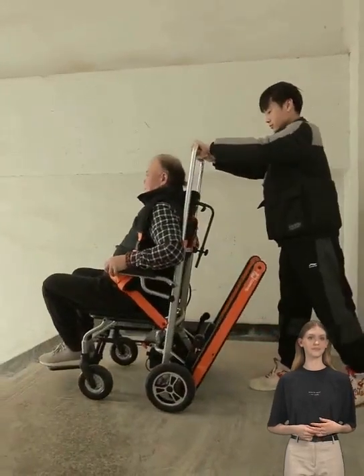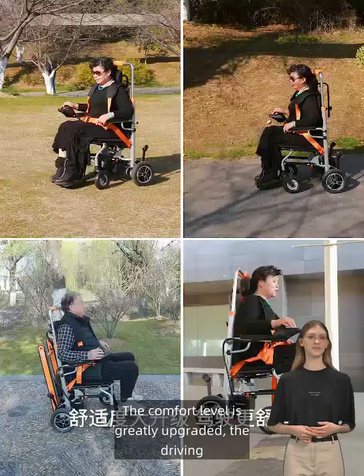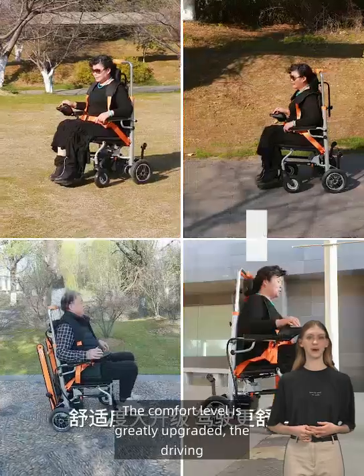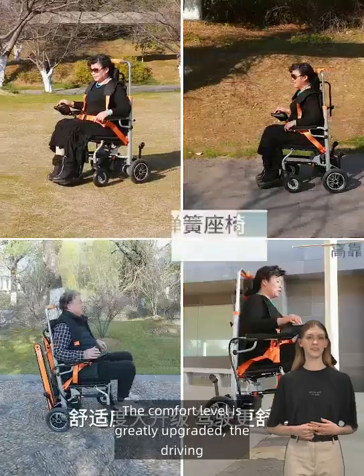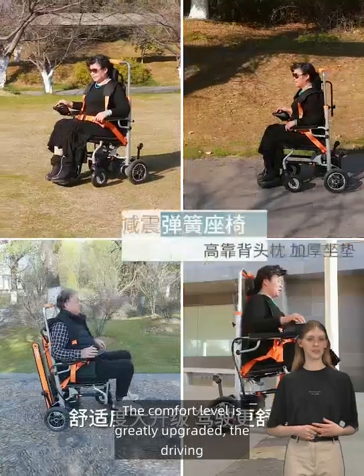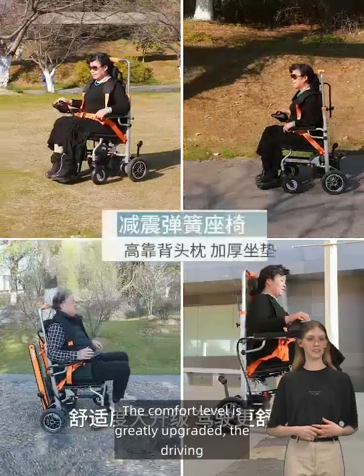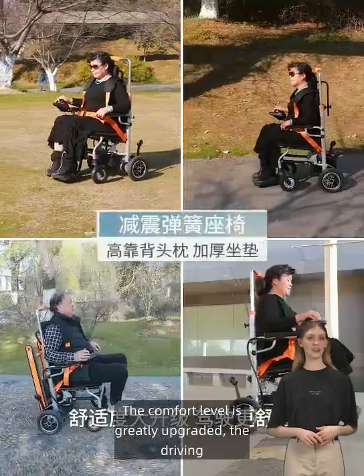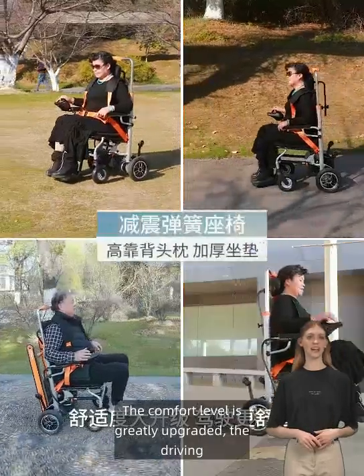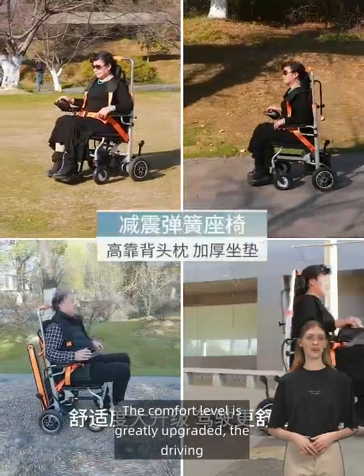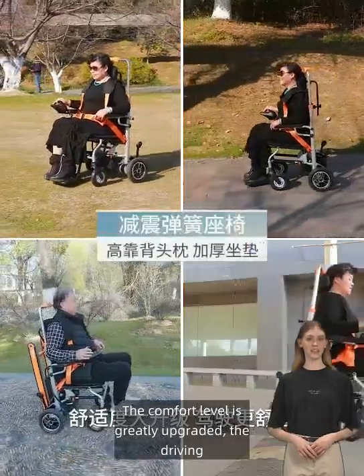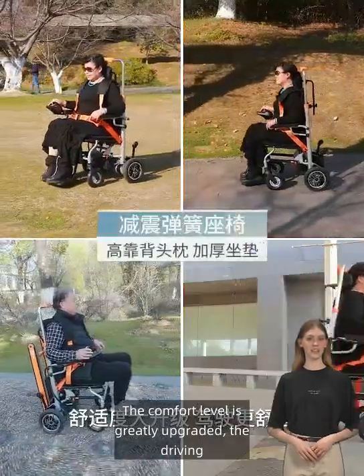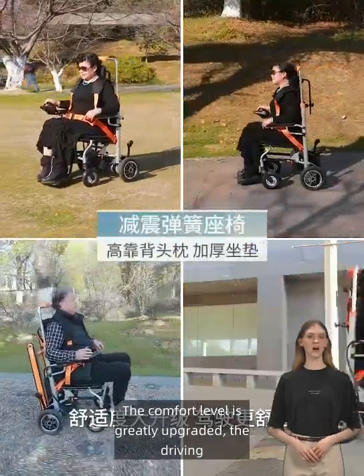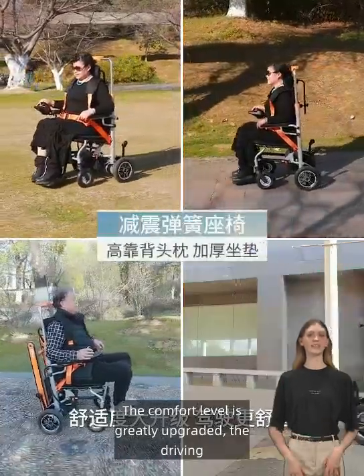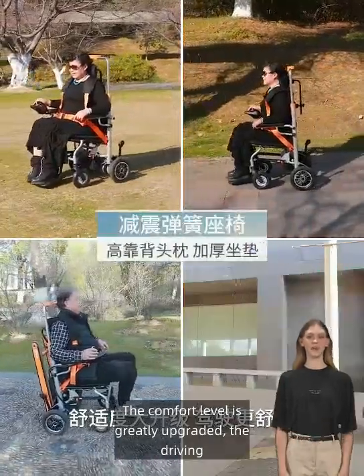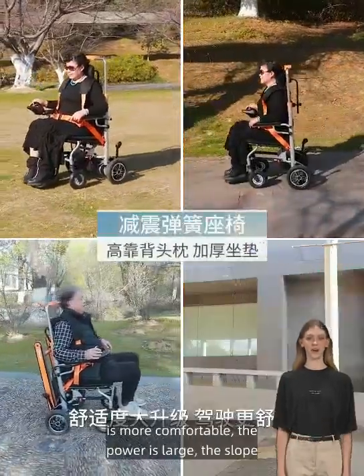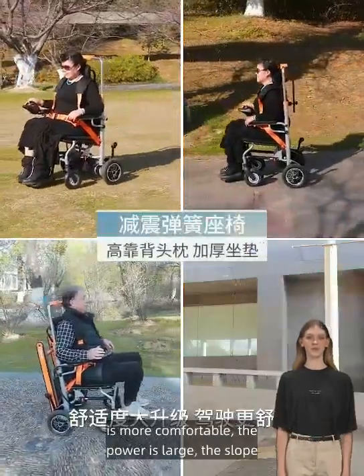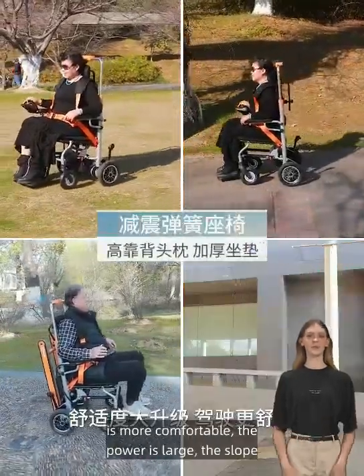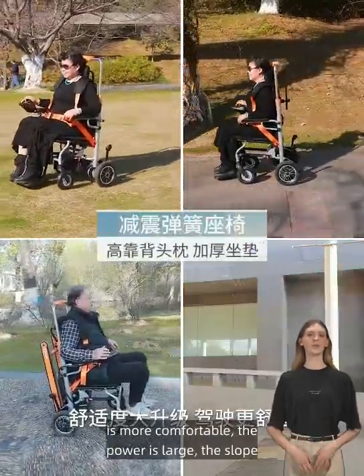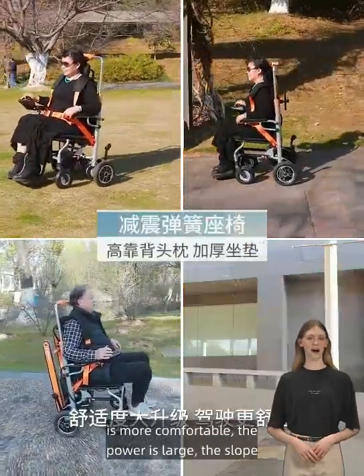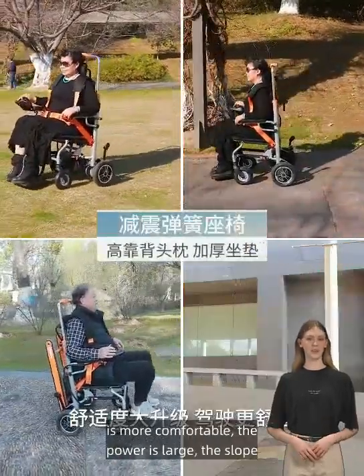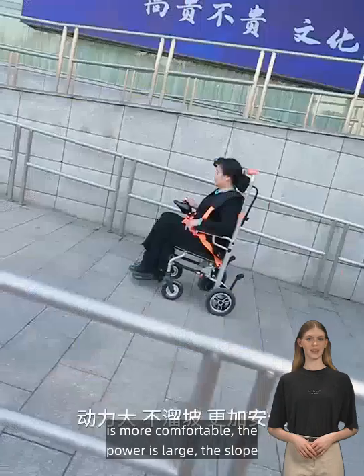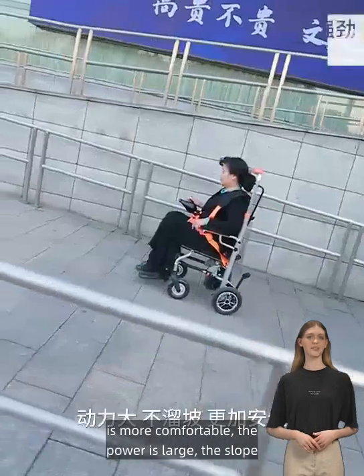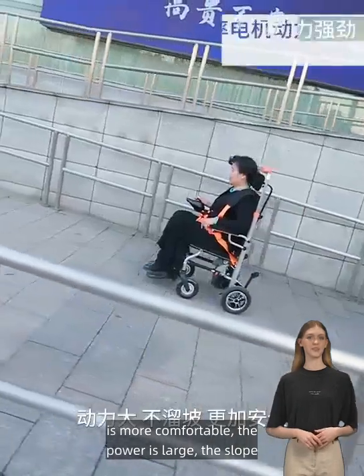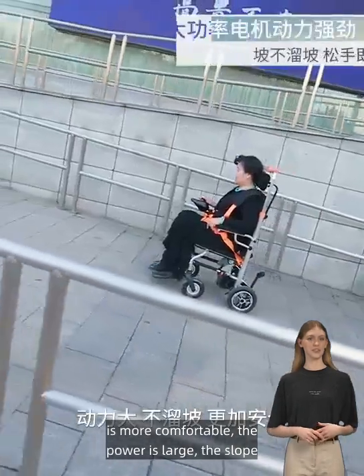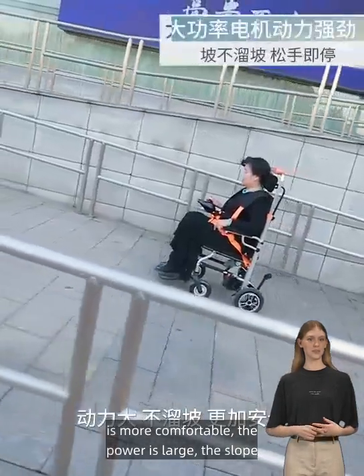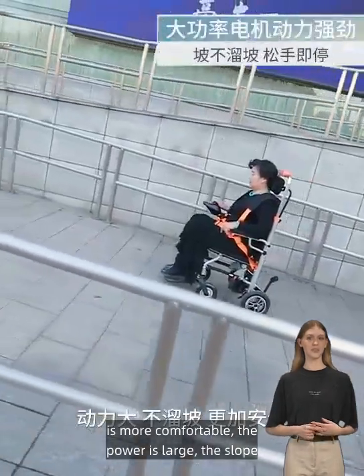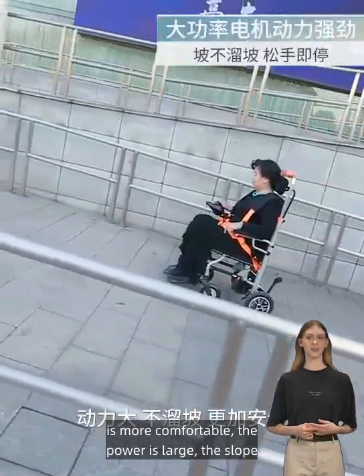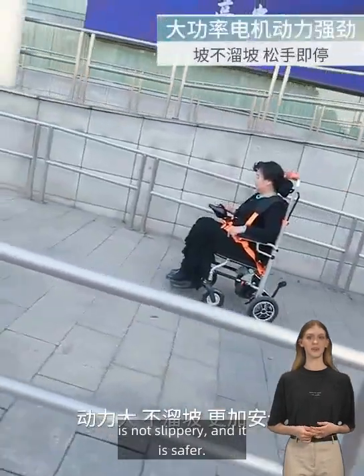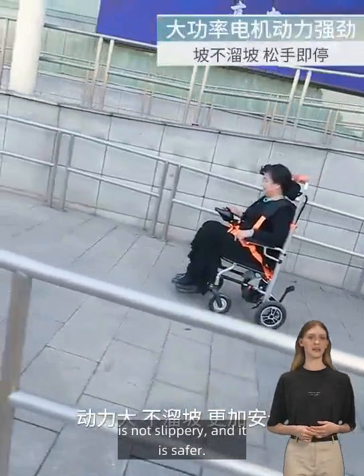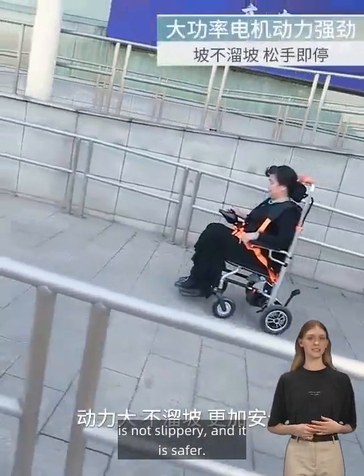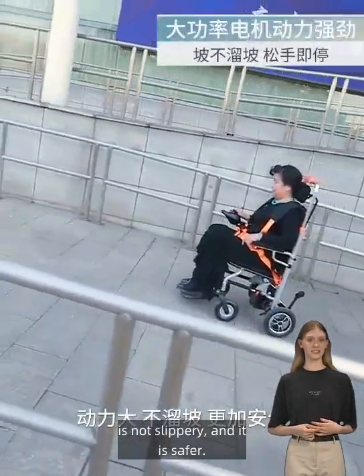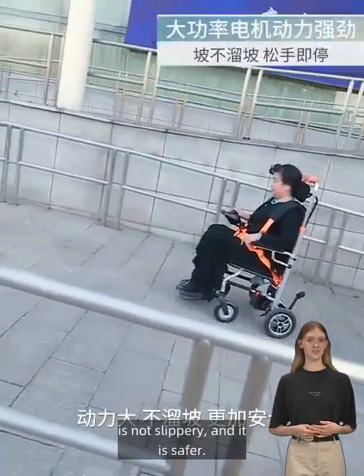The comfort level is greatly upgraded, the driving is more comfortable, the power is large, the slope is not slippery, and it is safer.